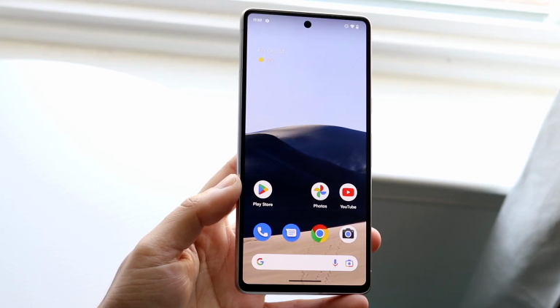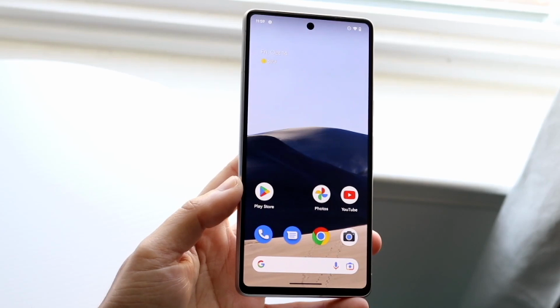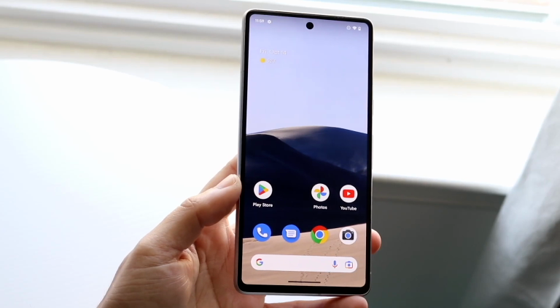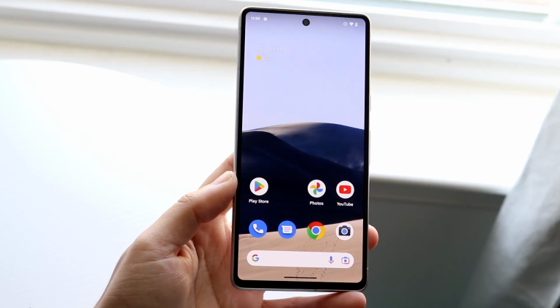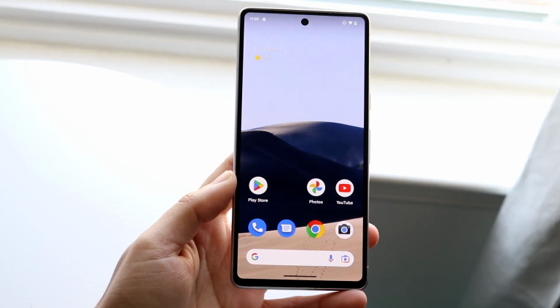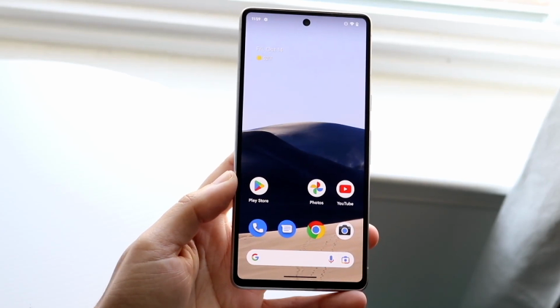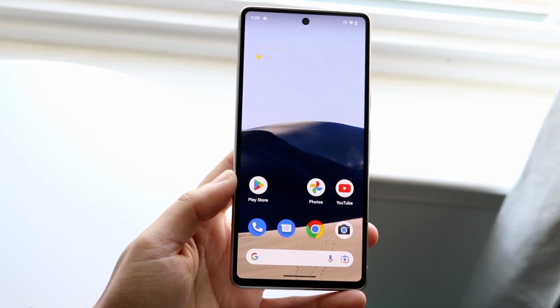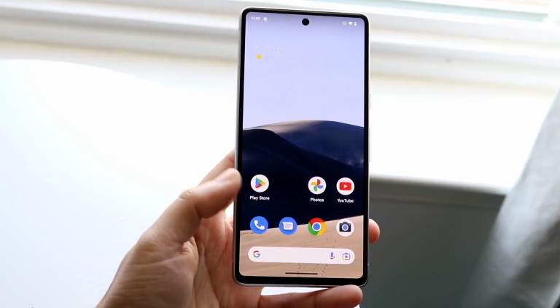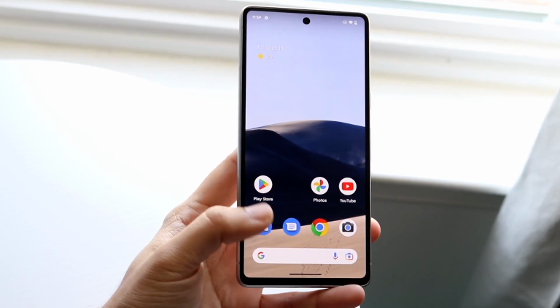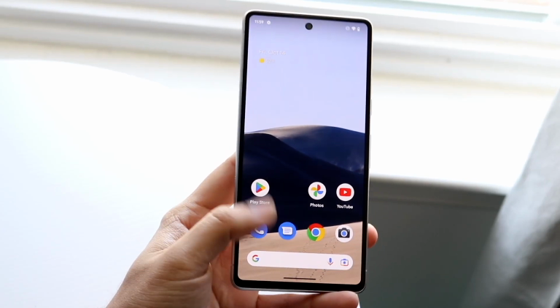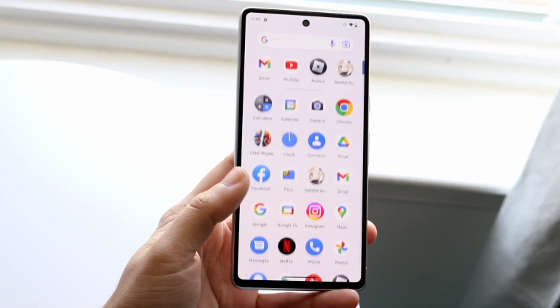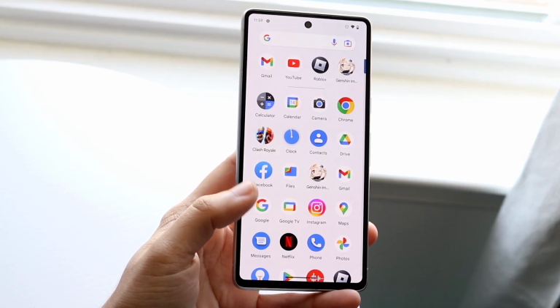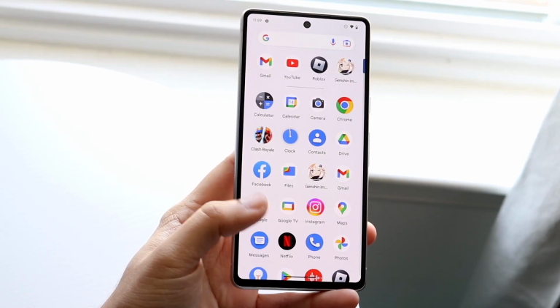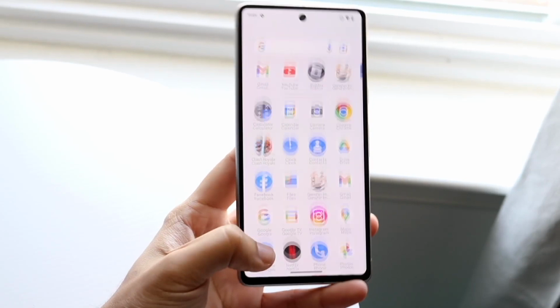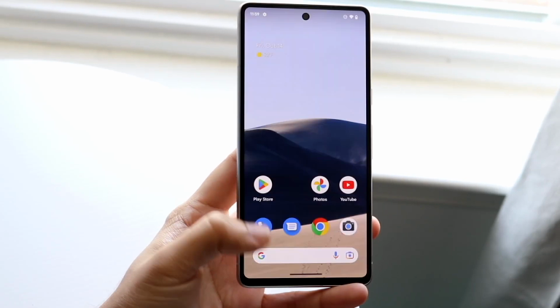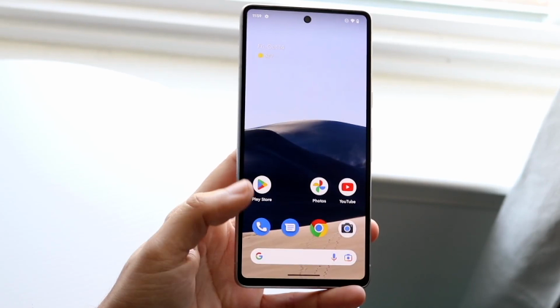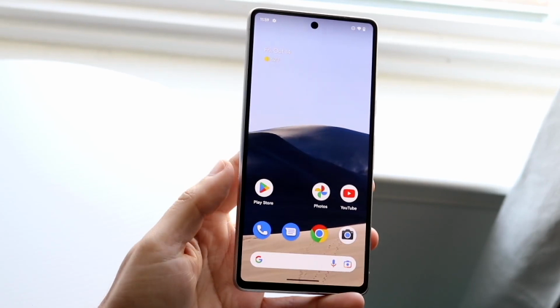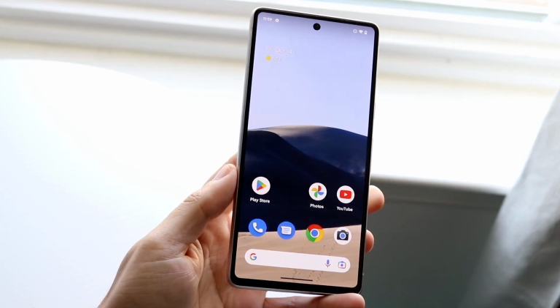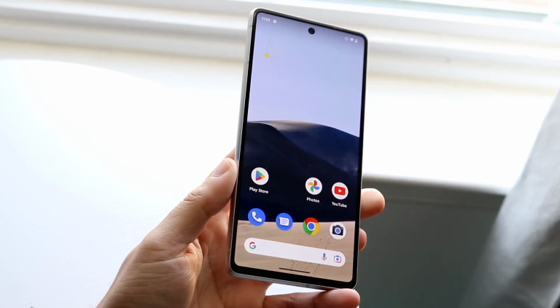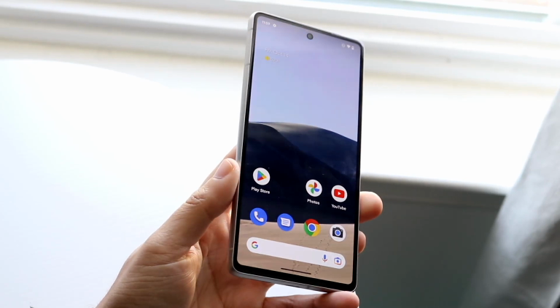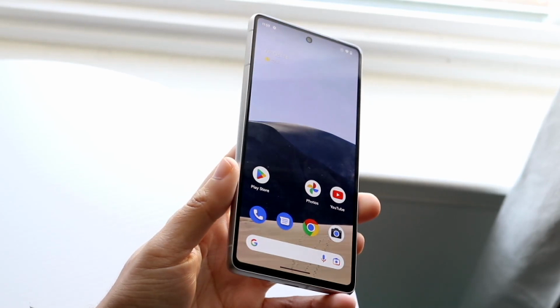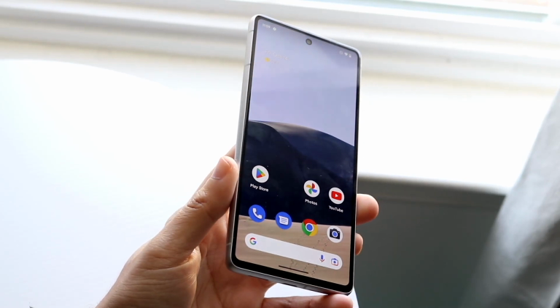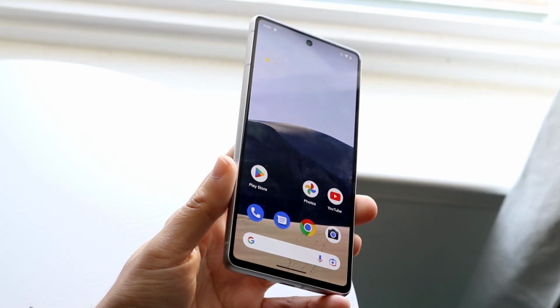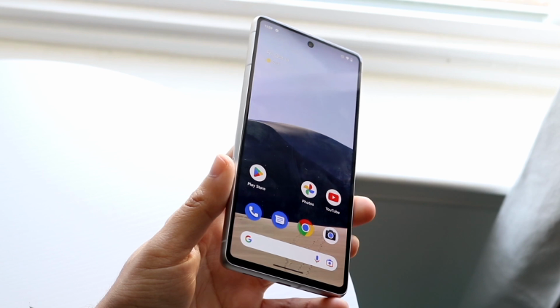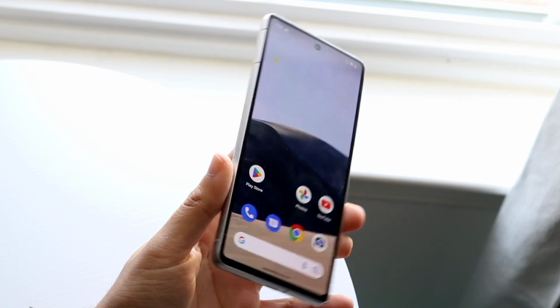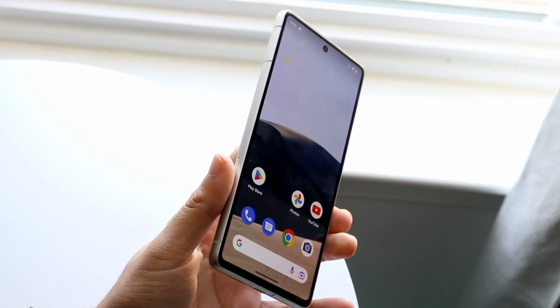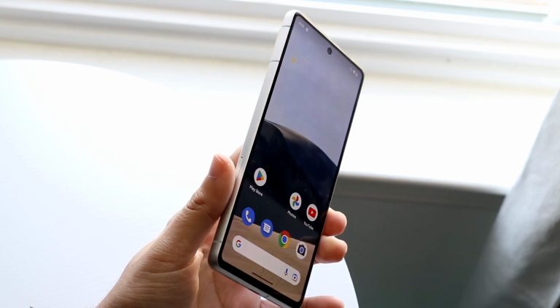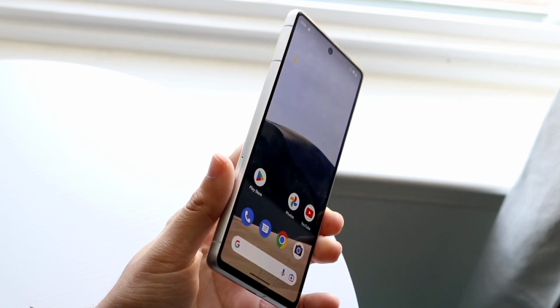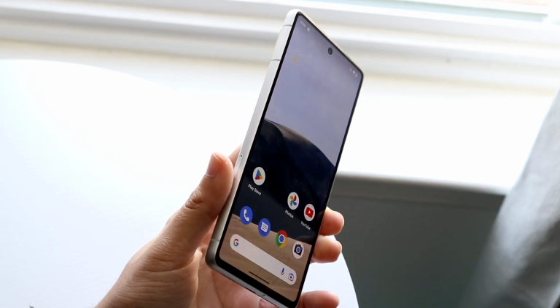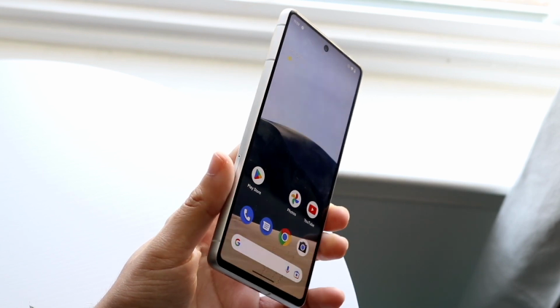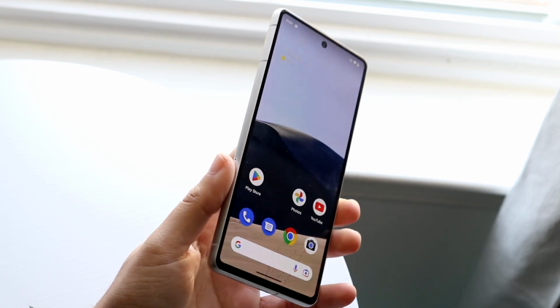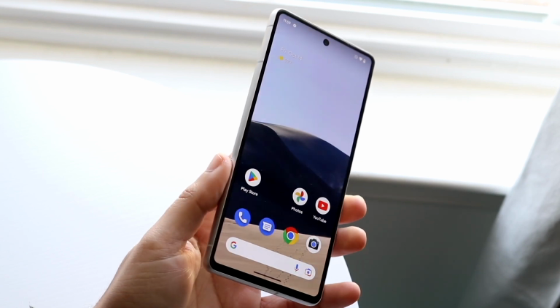The OnePlus 11 just got announced, so let's do a quick comparison between the OnePlus 11 and the Google Pixel 7.